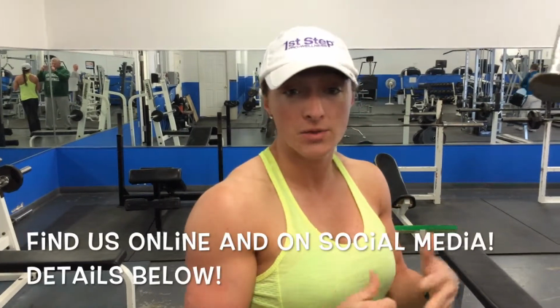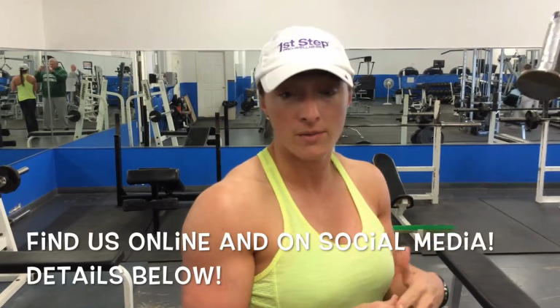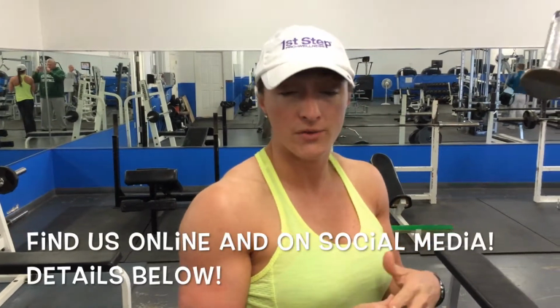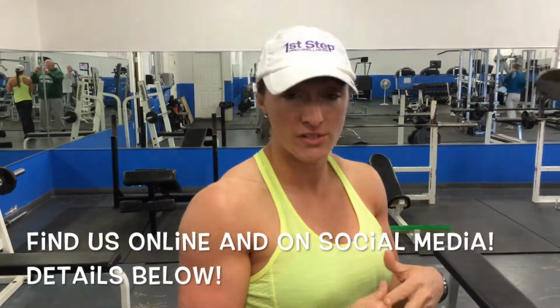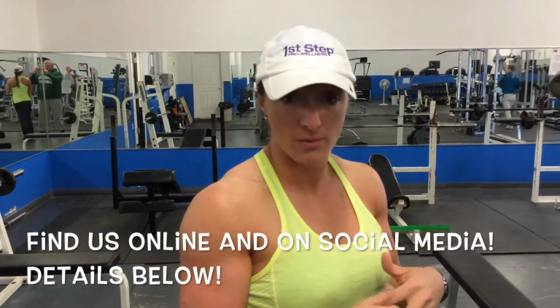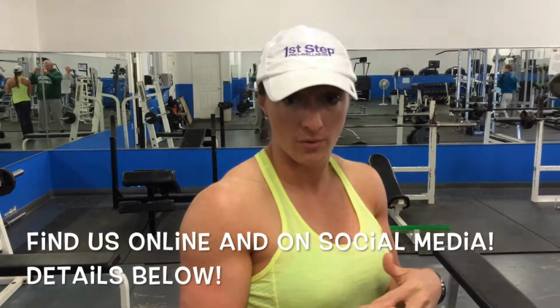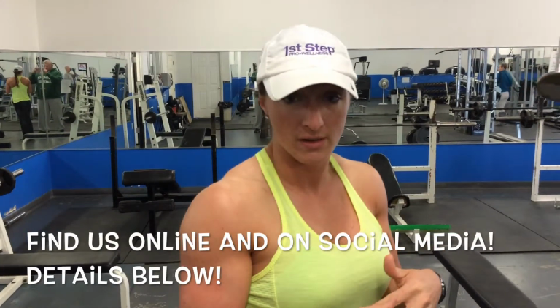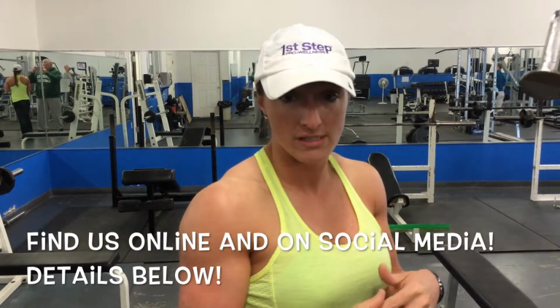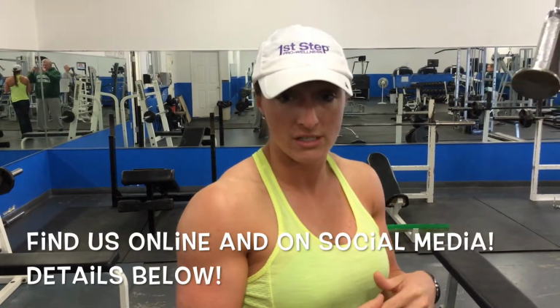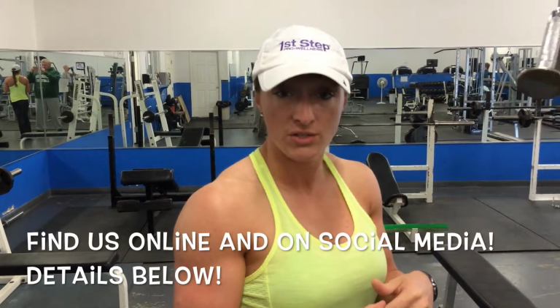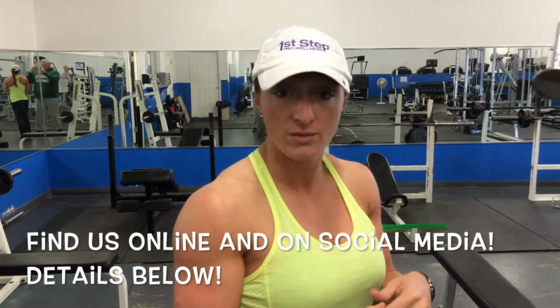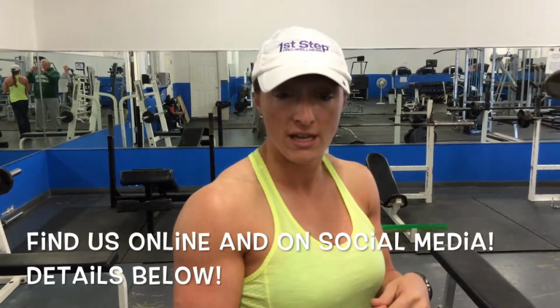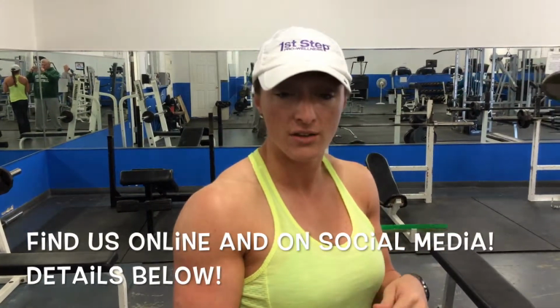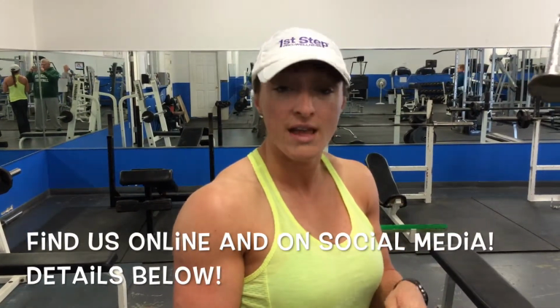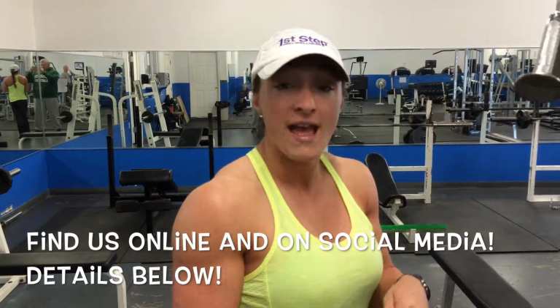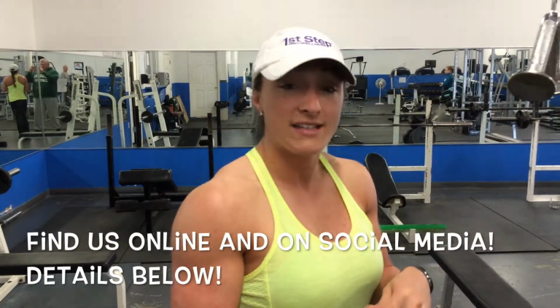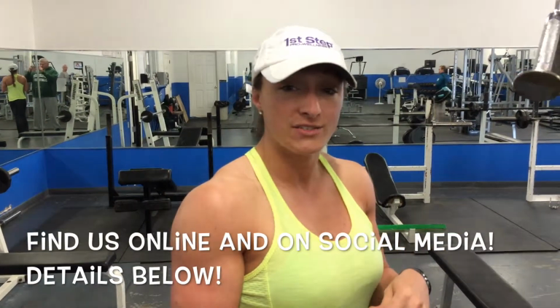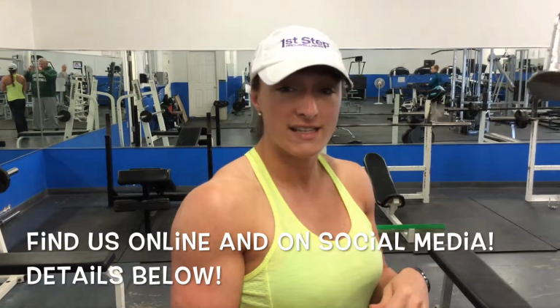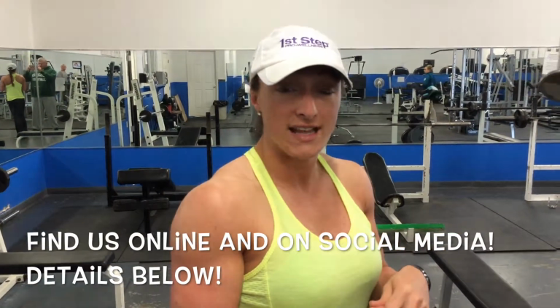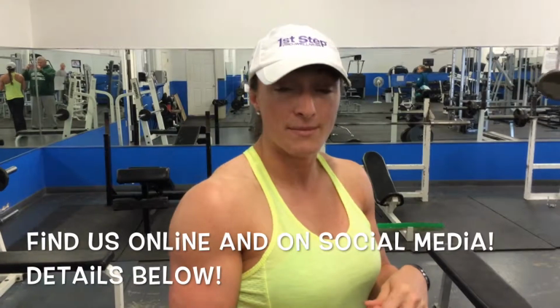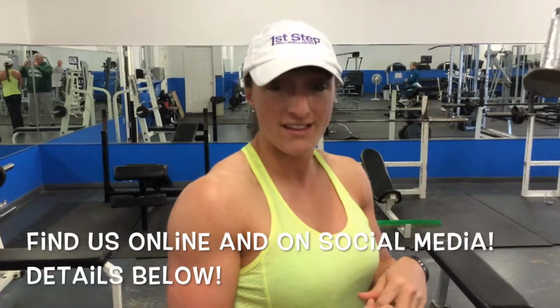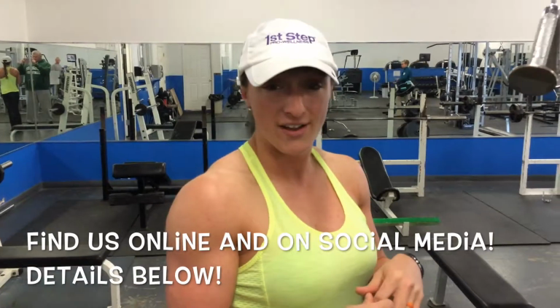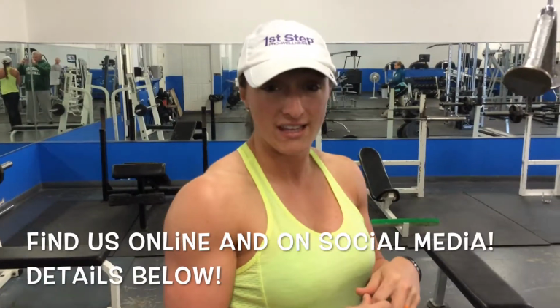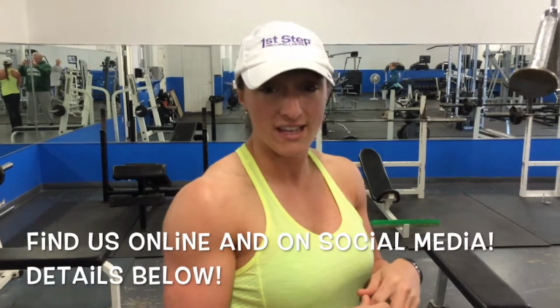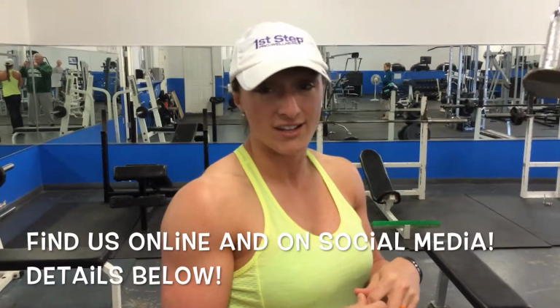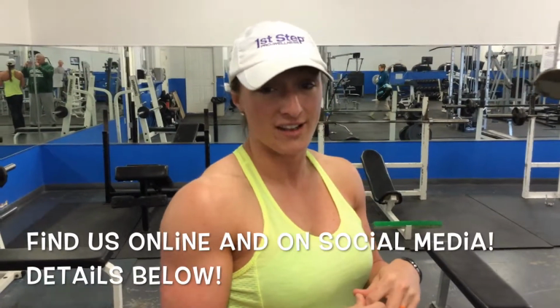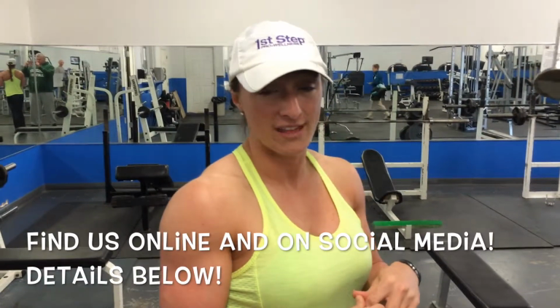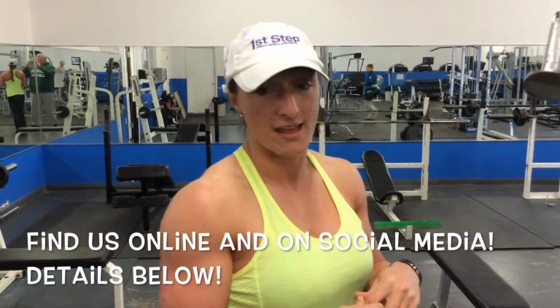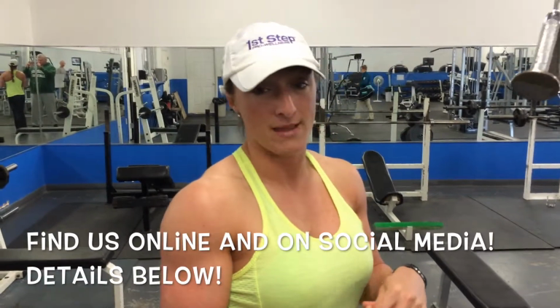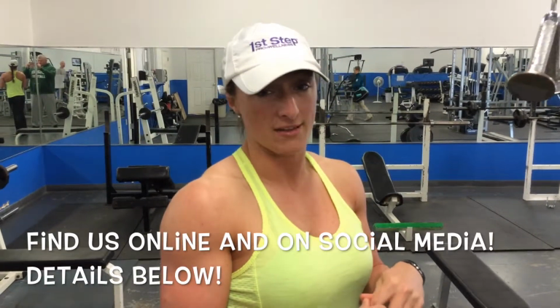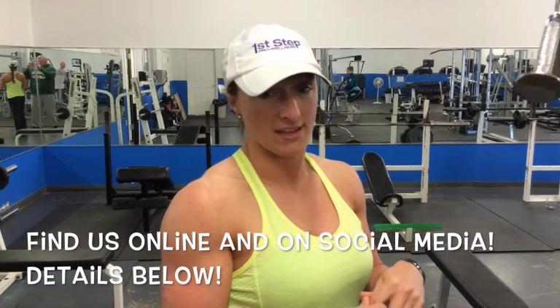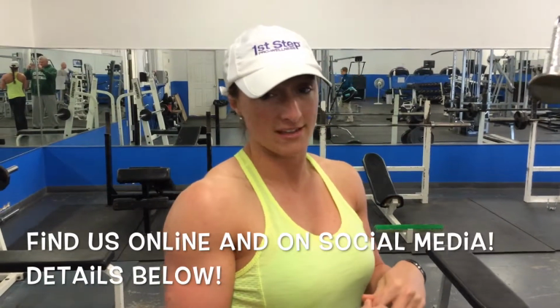Subscribe to First Step Pro Wellness's YouTube channel. And until next time, live healthy, look healthy, and be healthy.